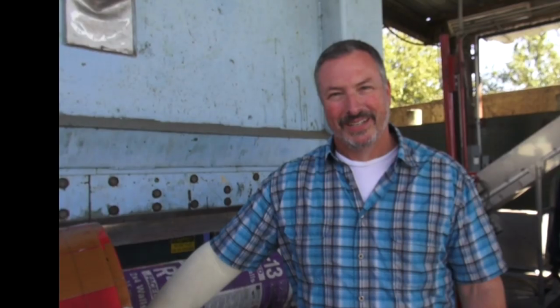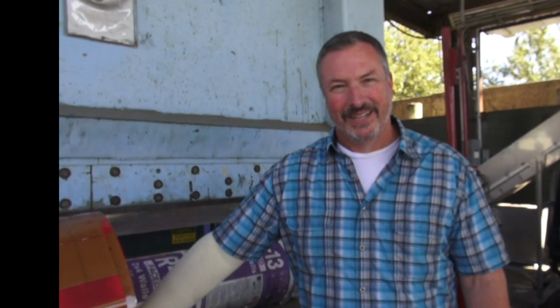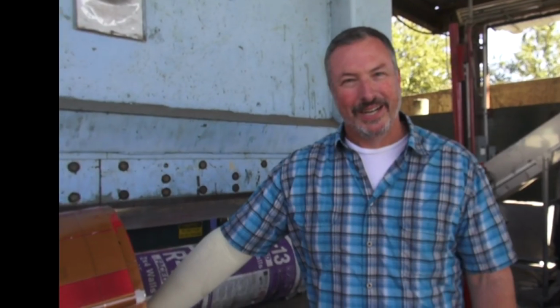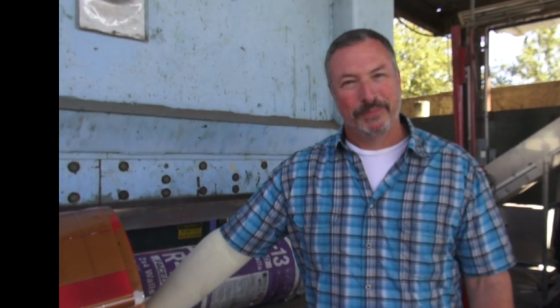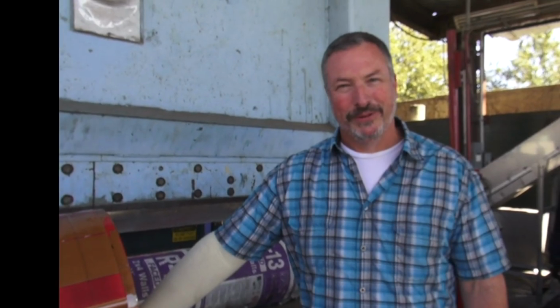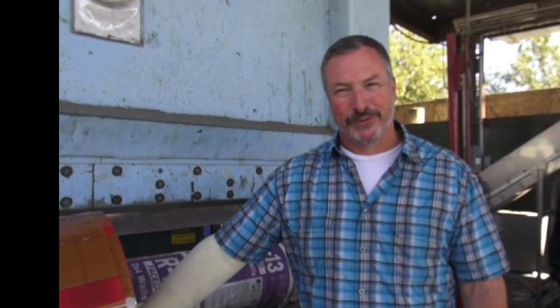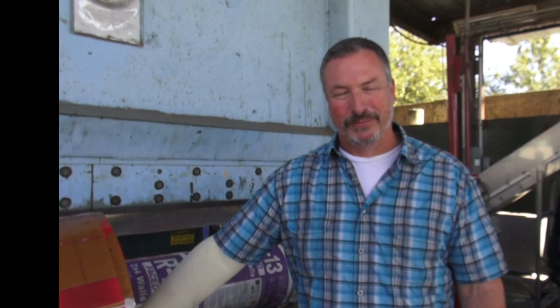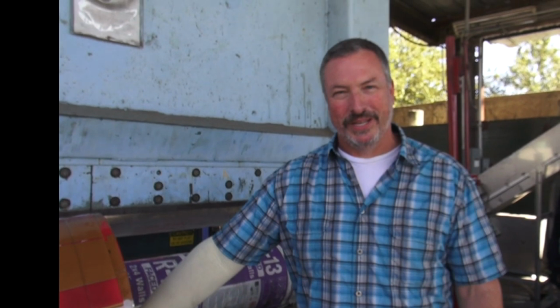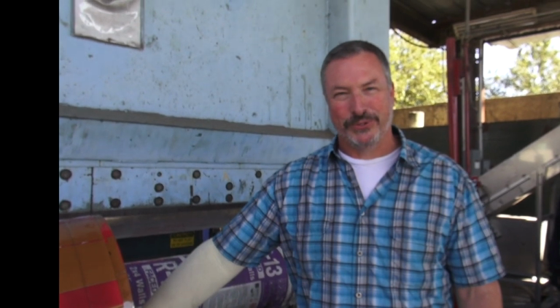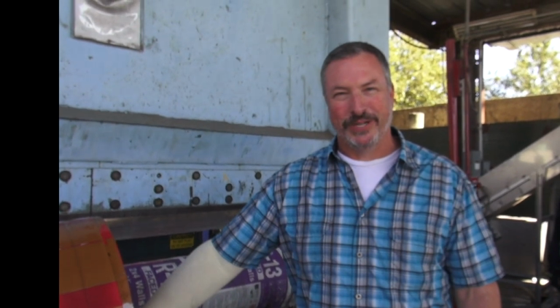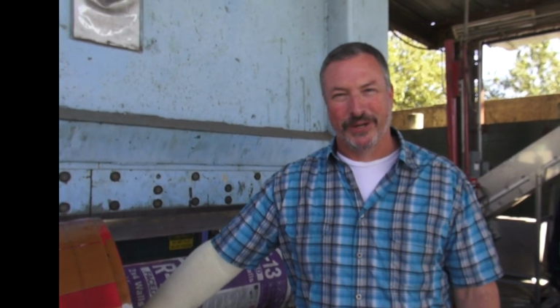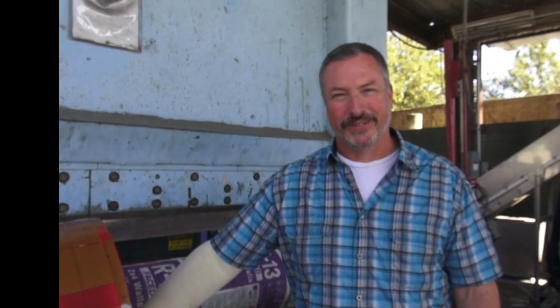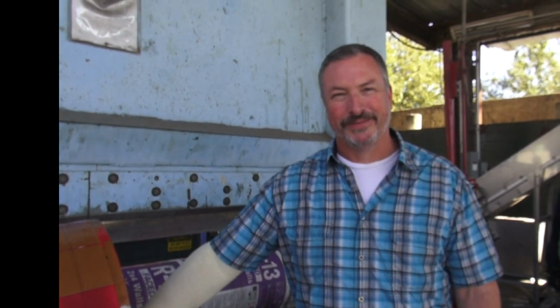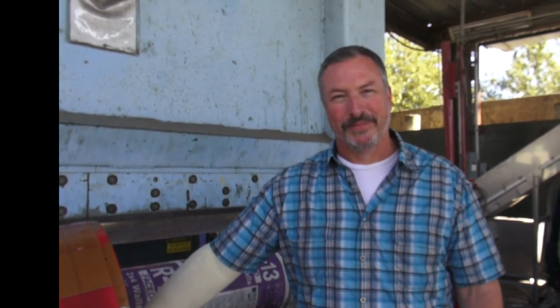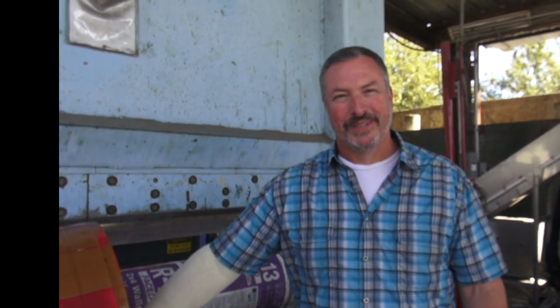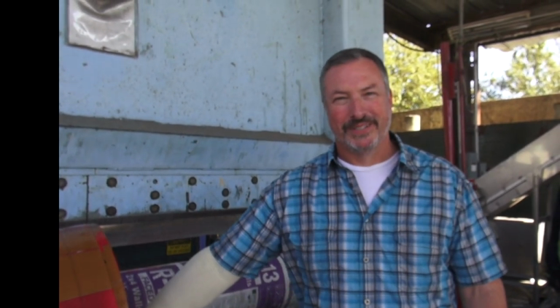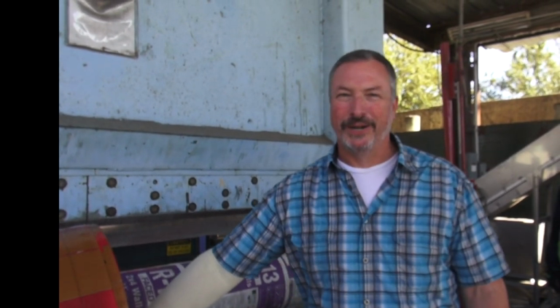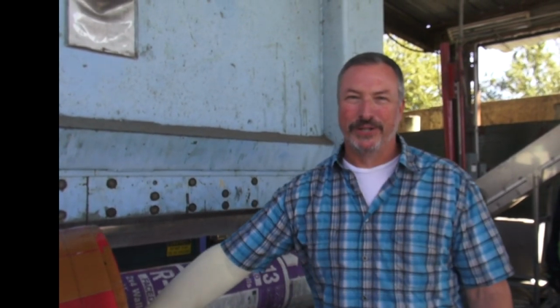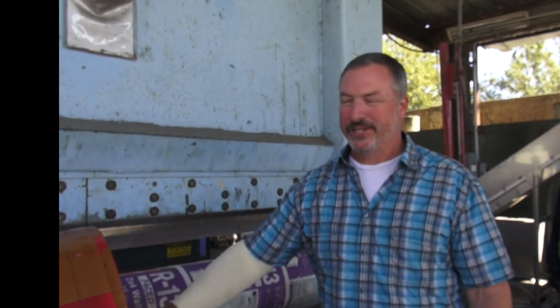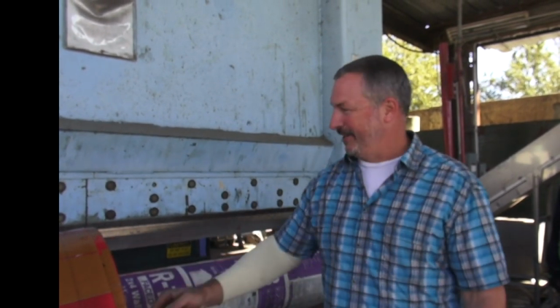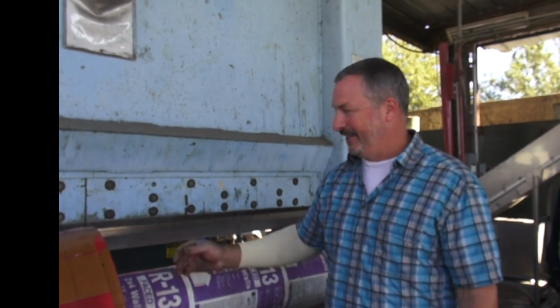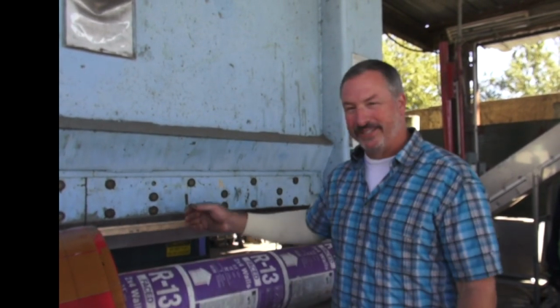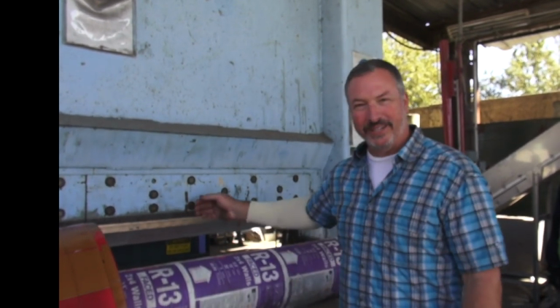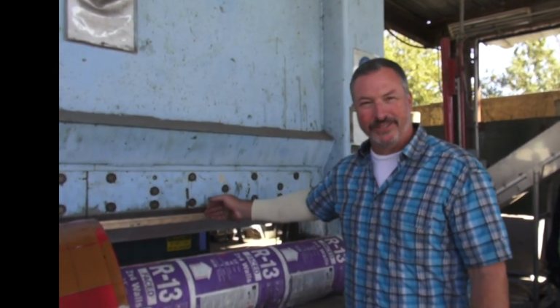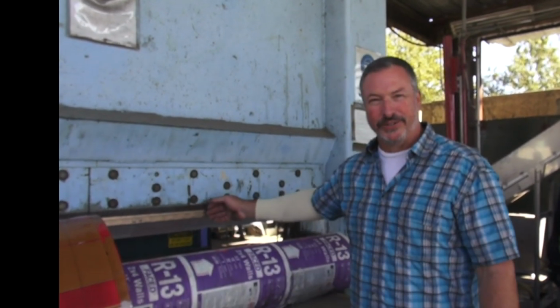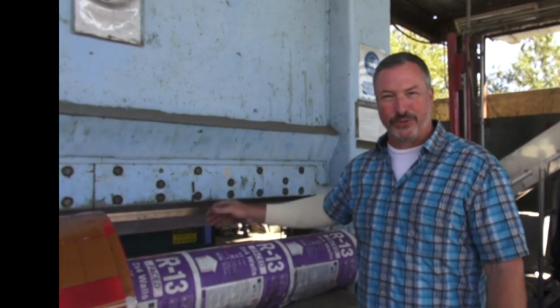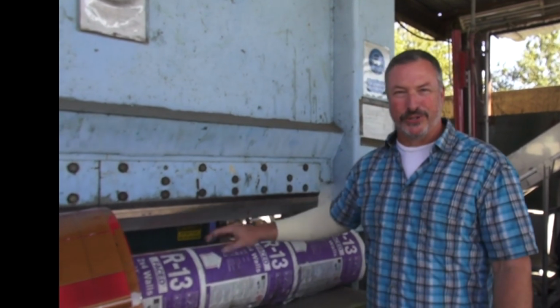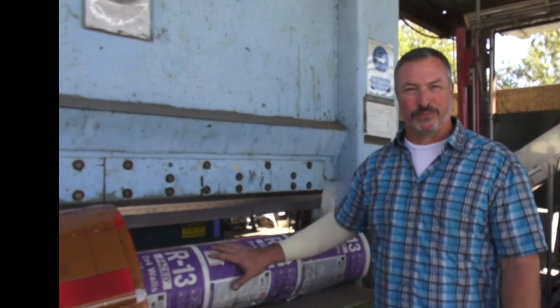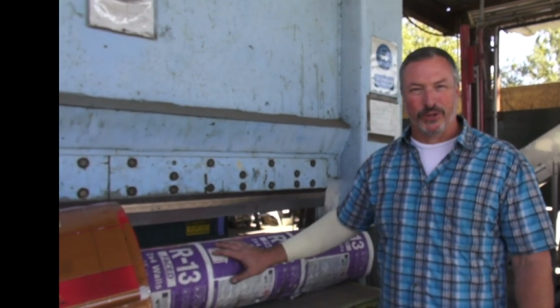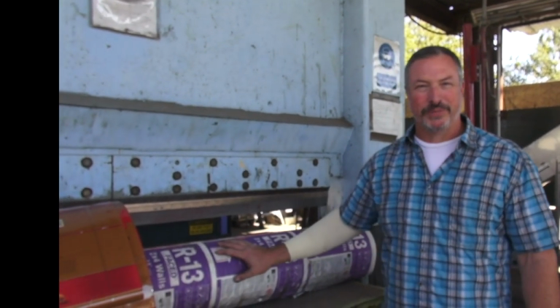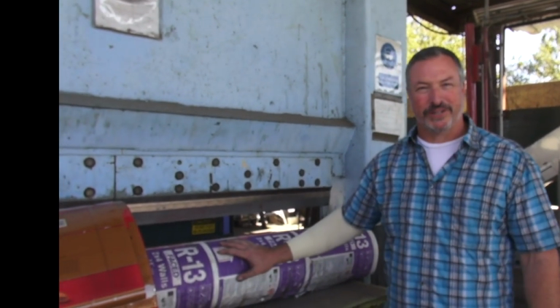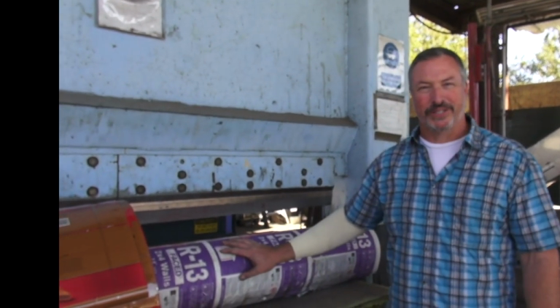Hi, I'm Ben with Green Planet 21. Today we're using our guillotine to destroy some rolled material.